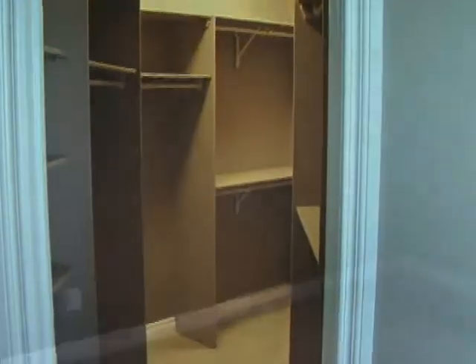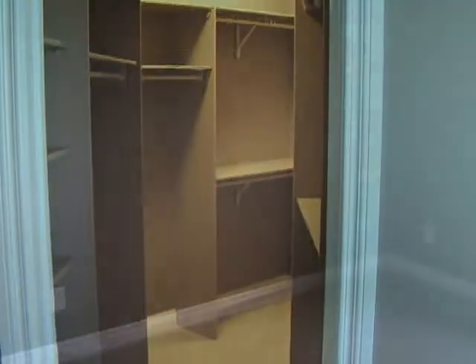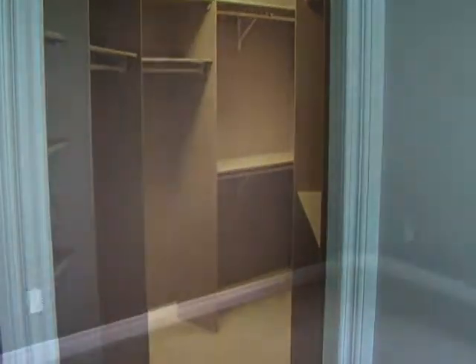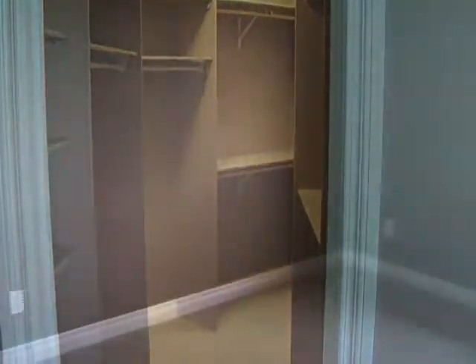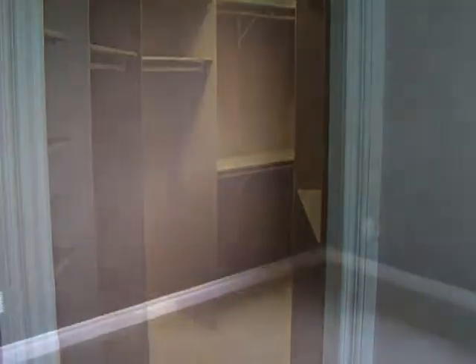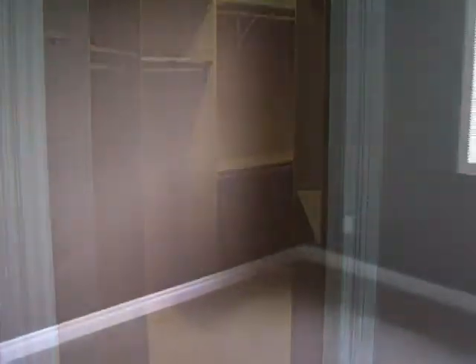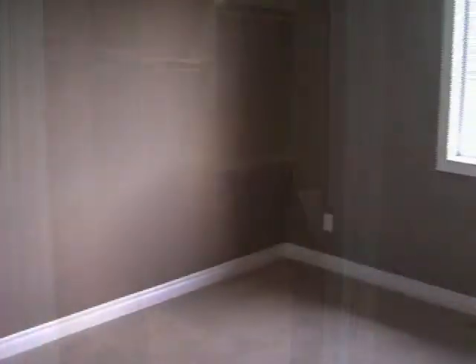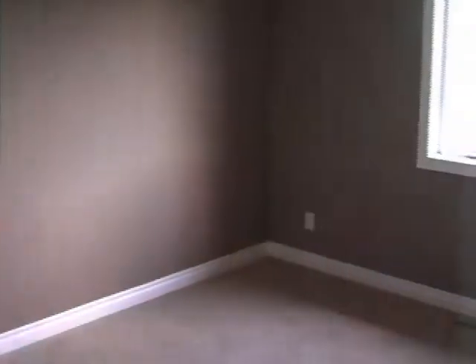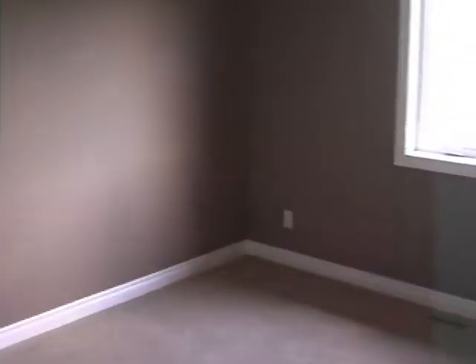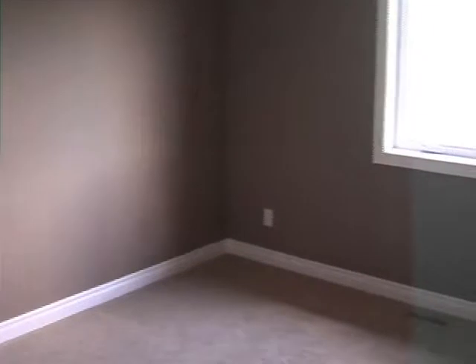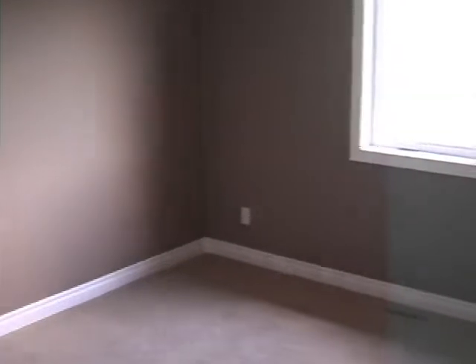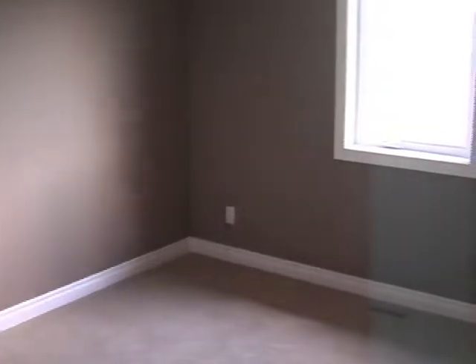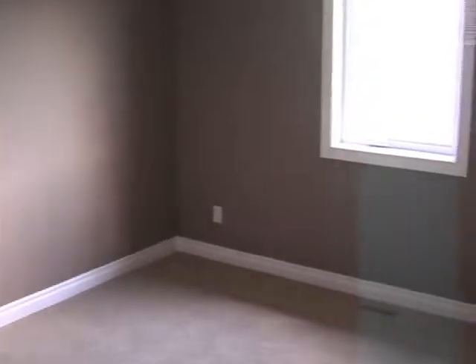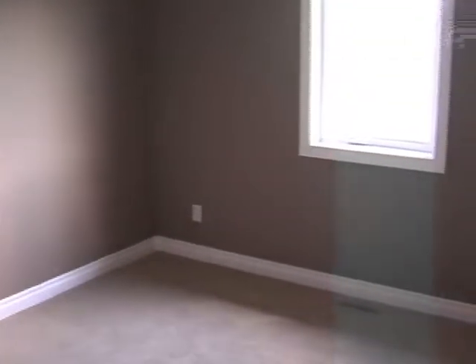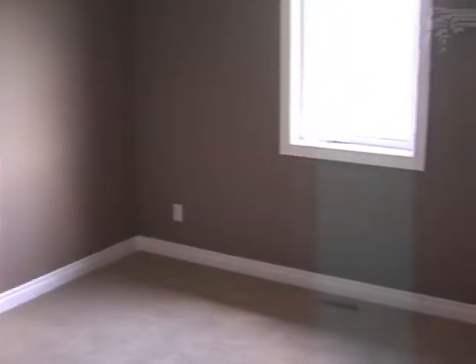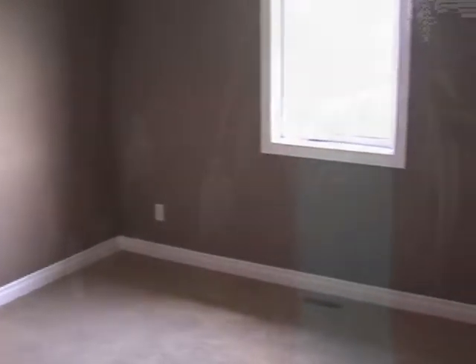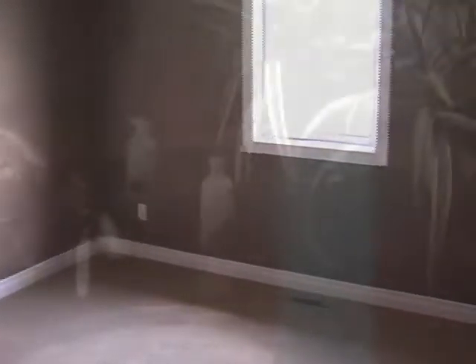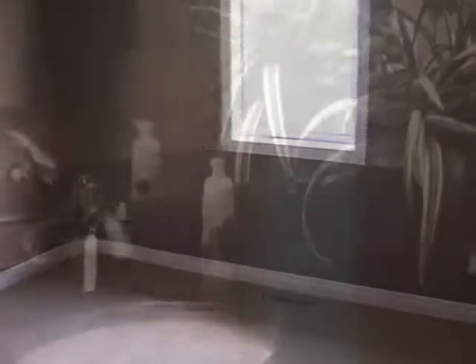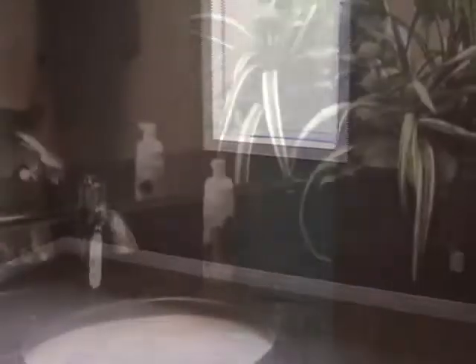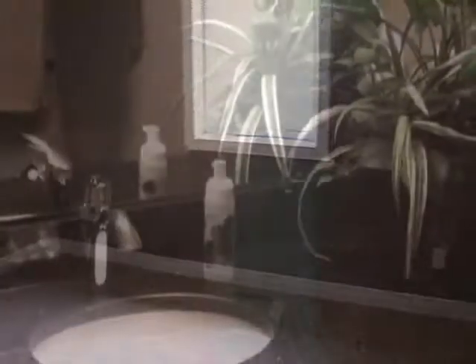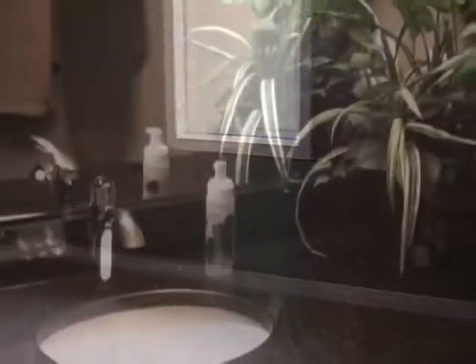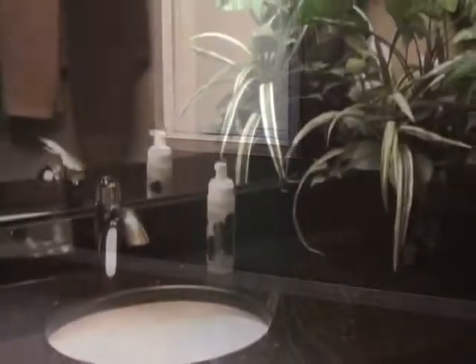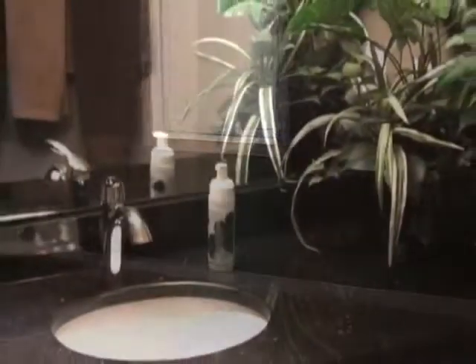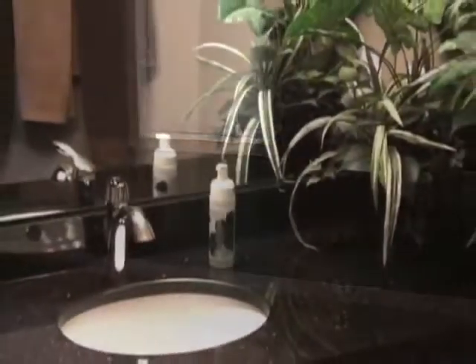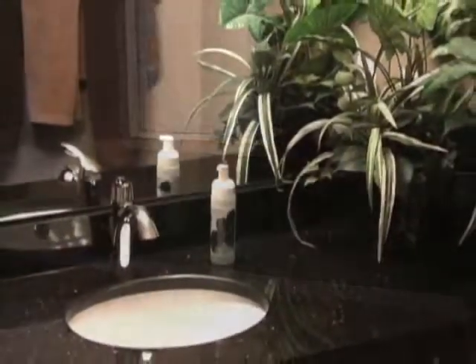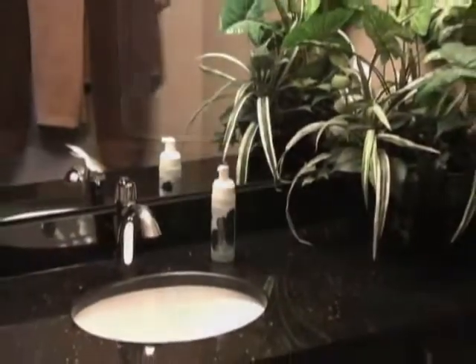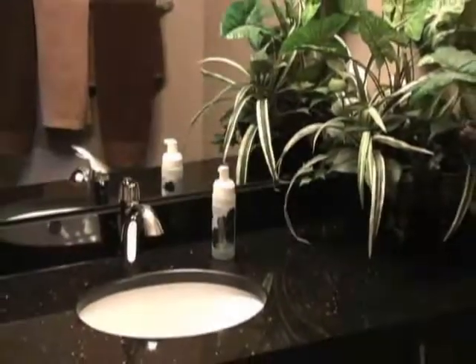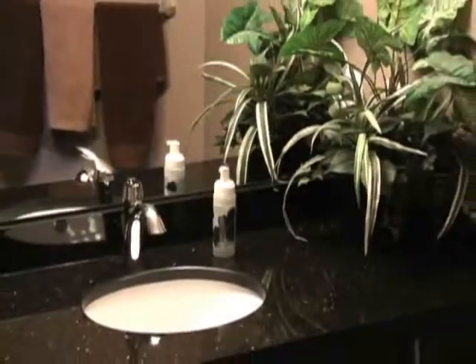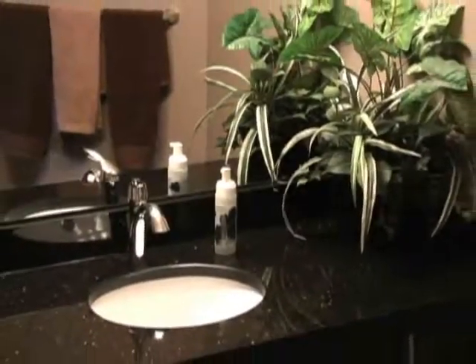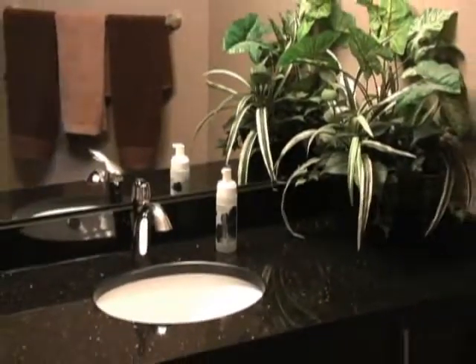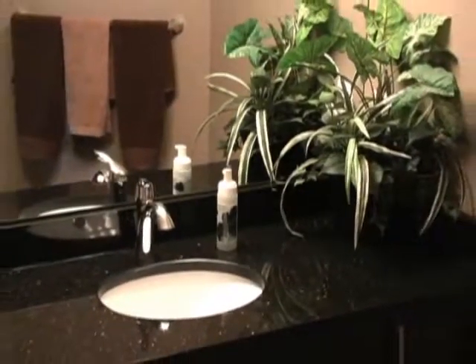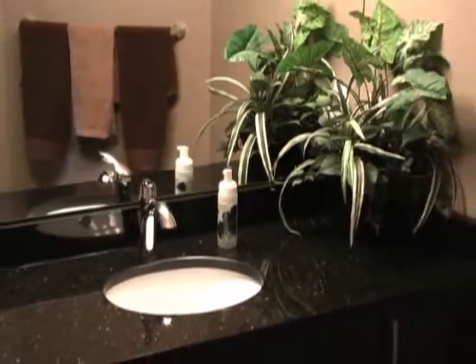Down the hallway you will find the second bedroom conveniently located near the main bathroom which features granite countertops.